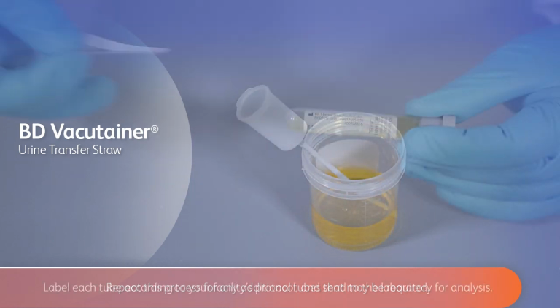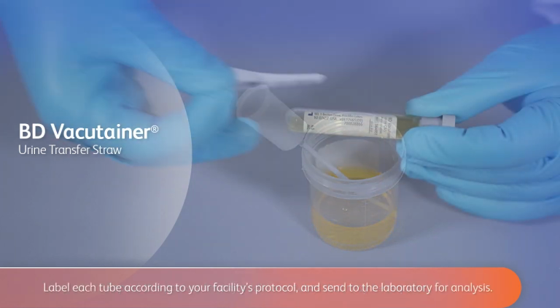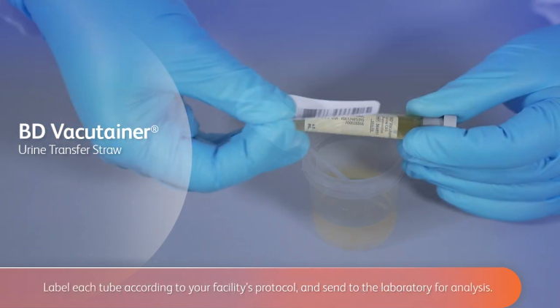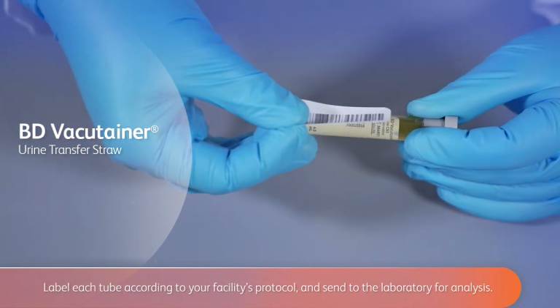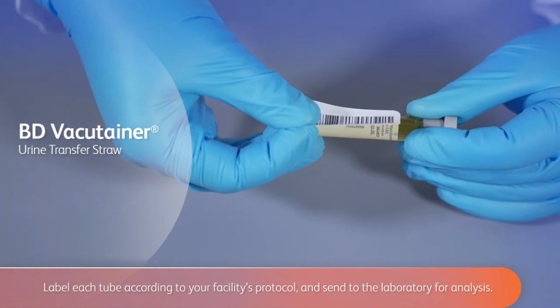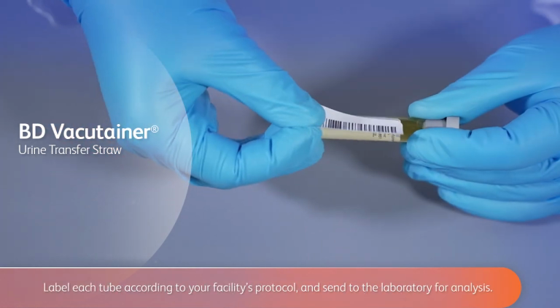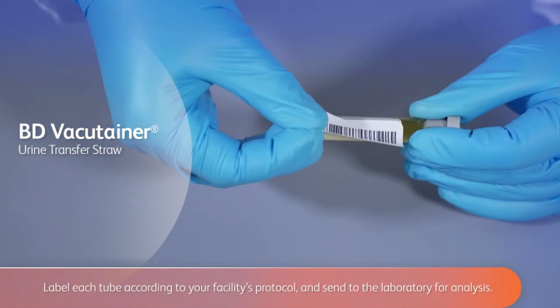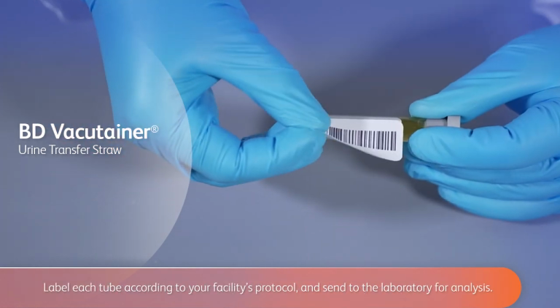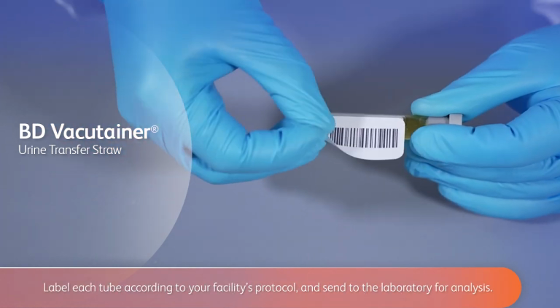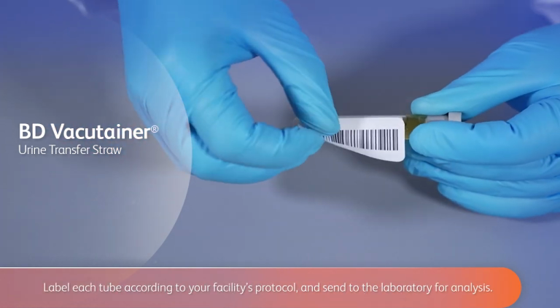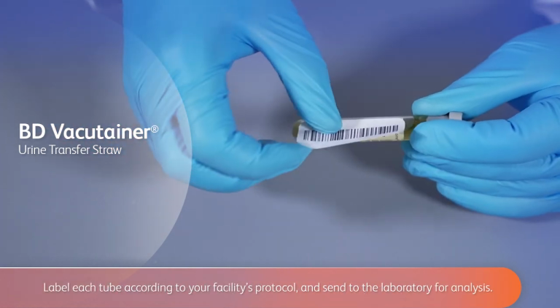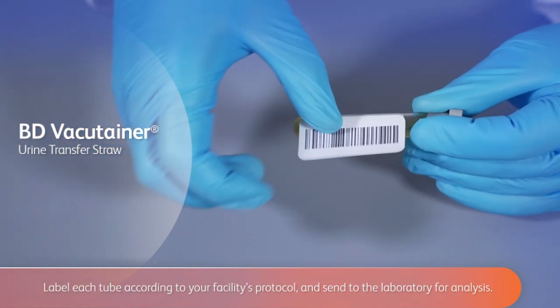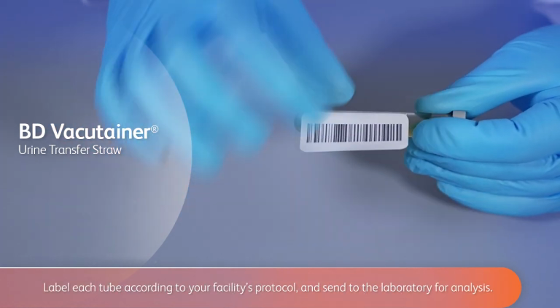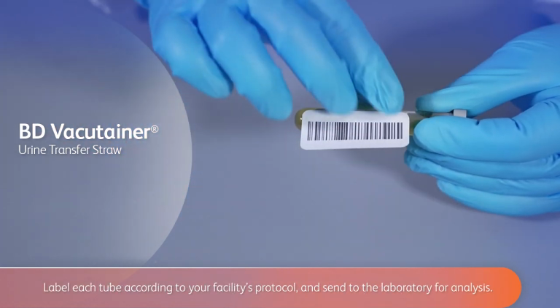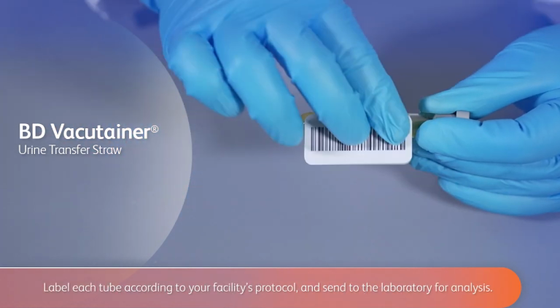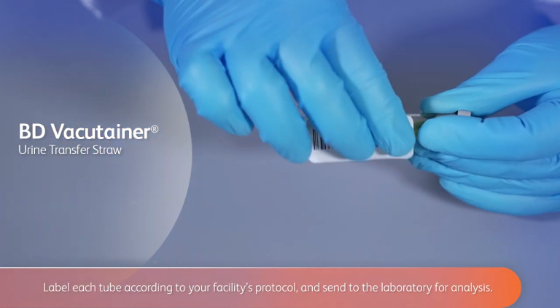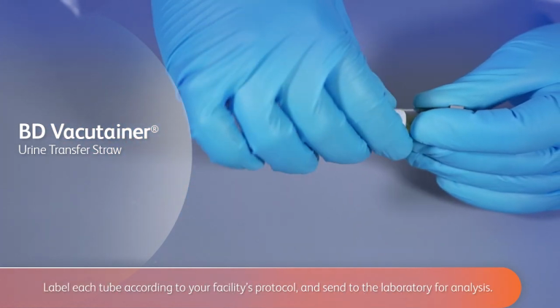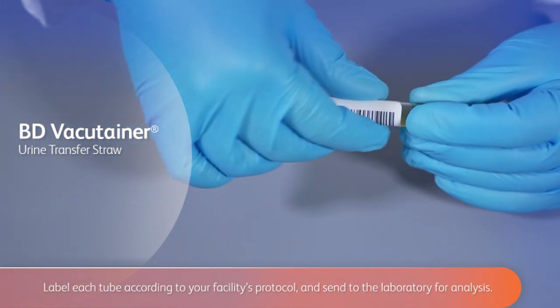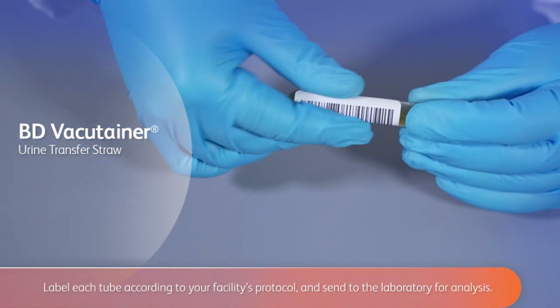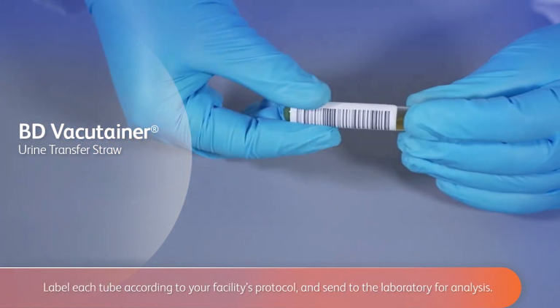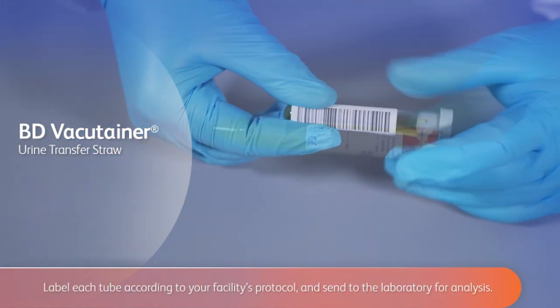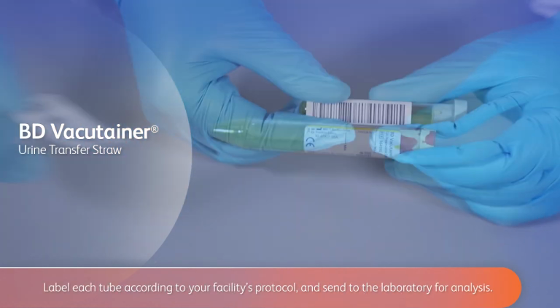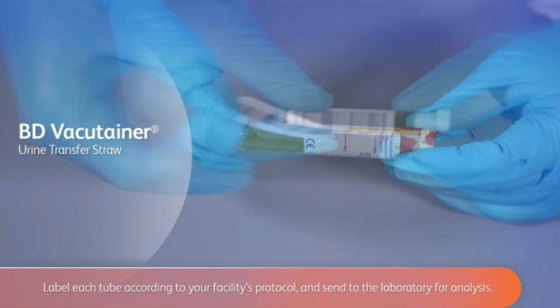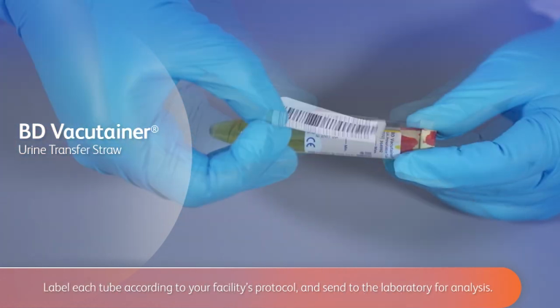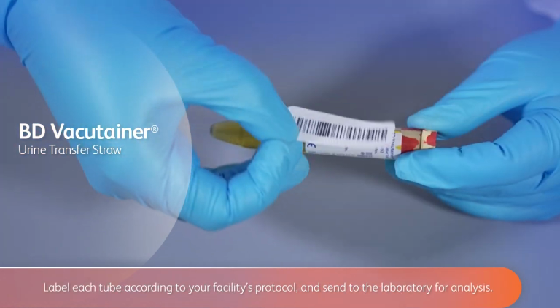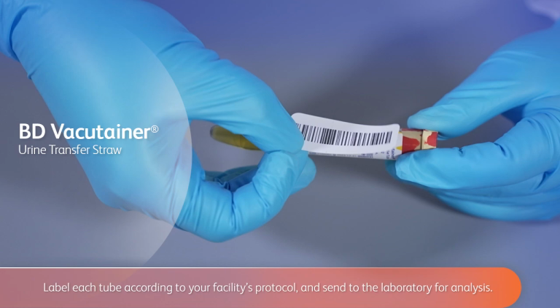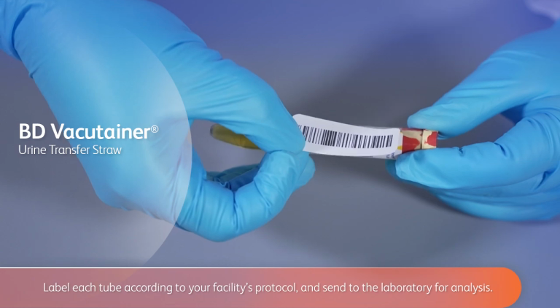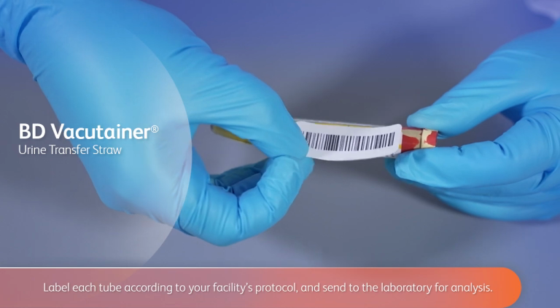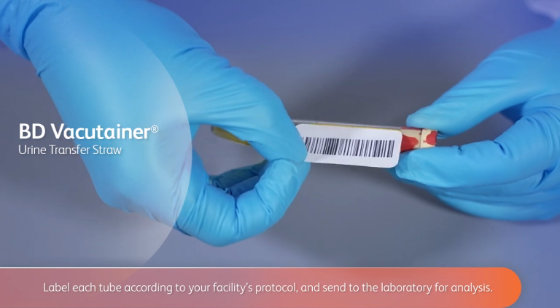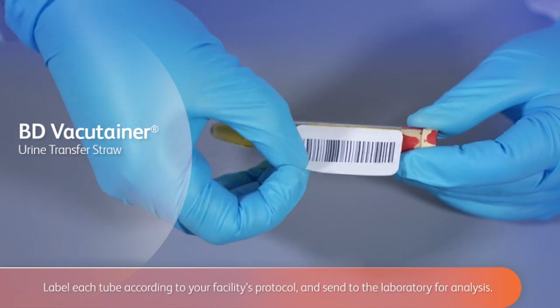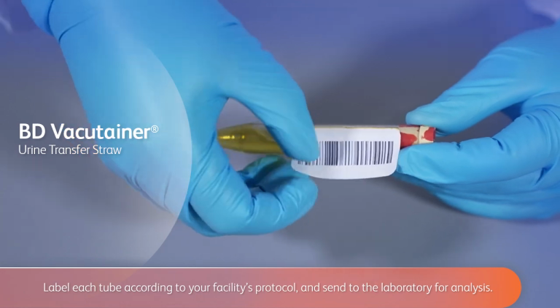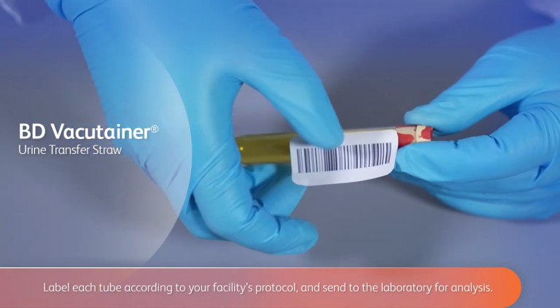Label each tube according to your facility's protocol and send to the laboratory for analysis.